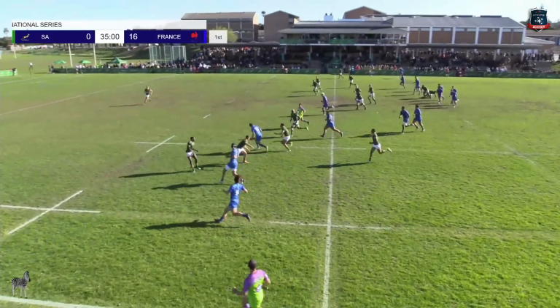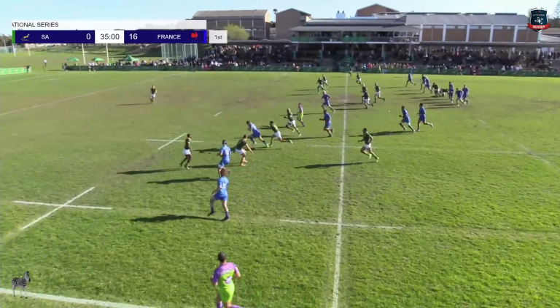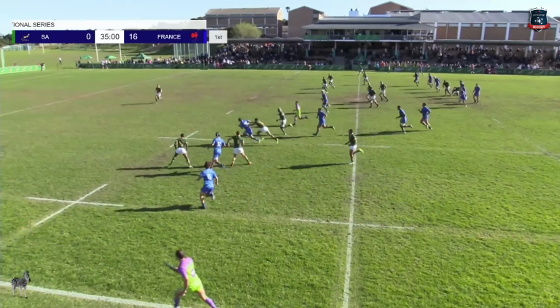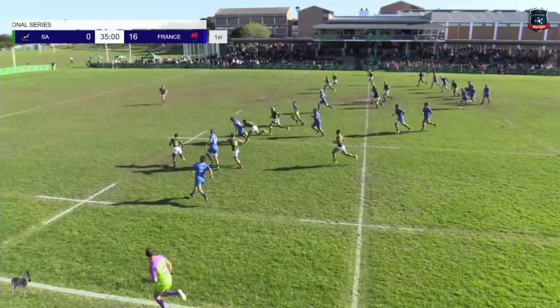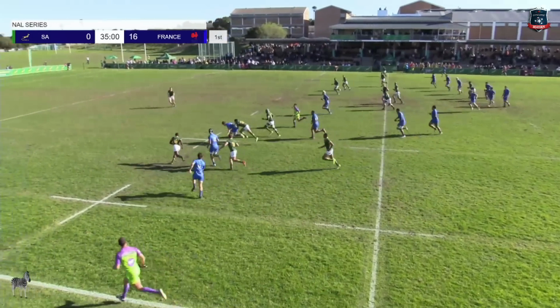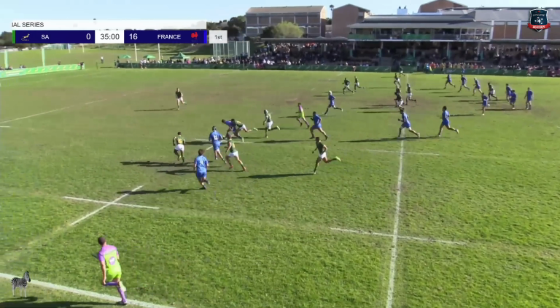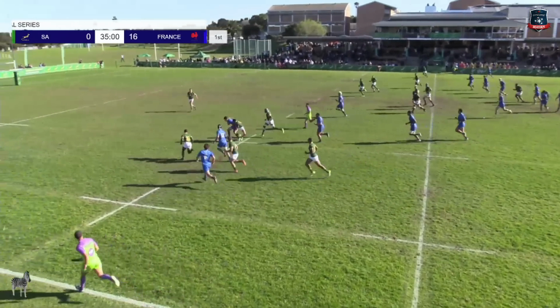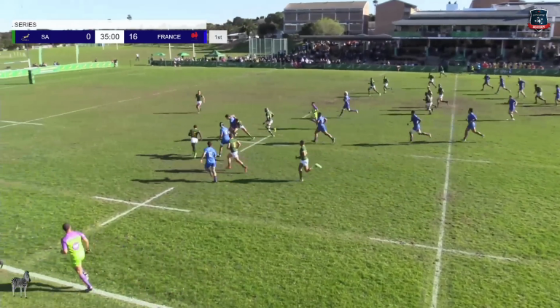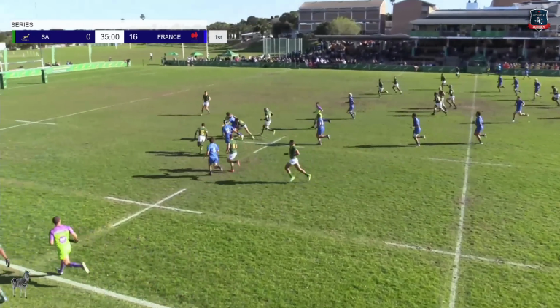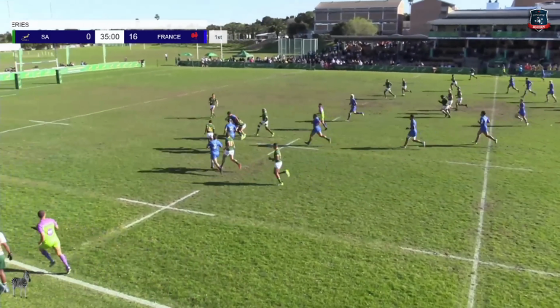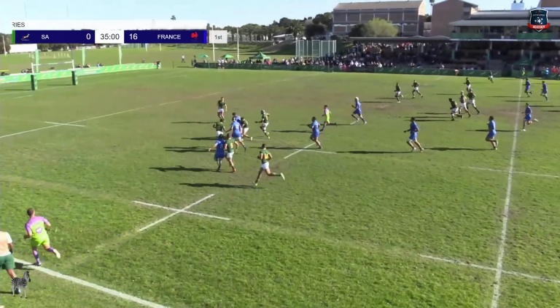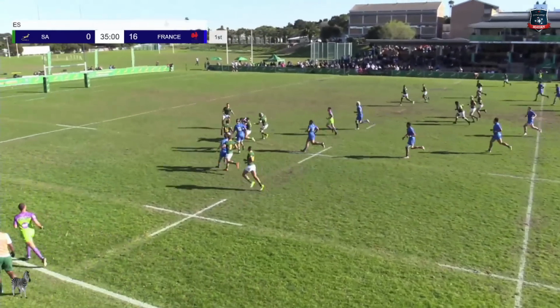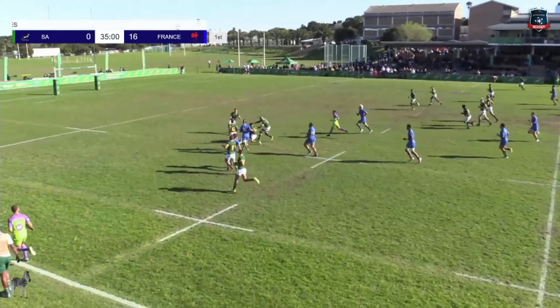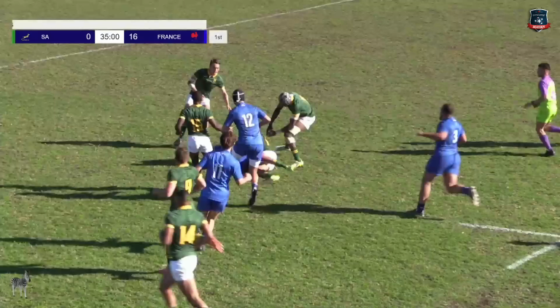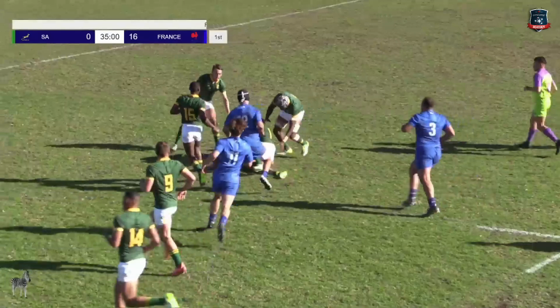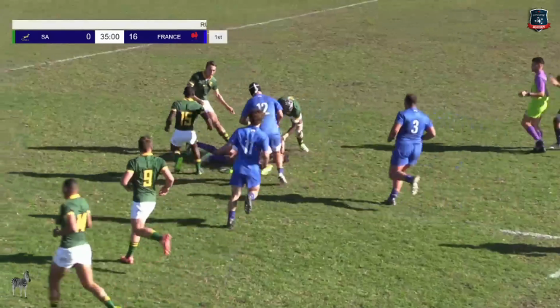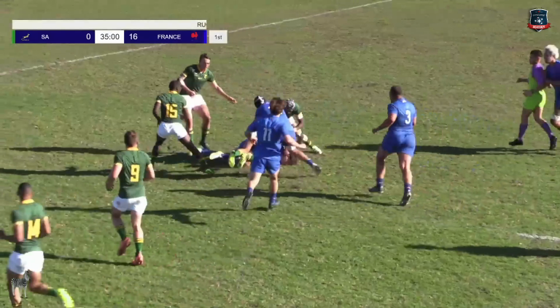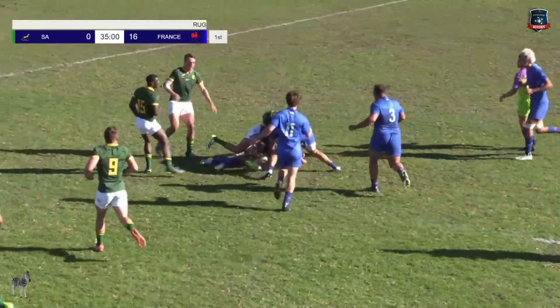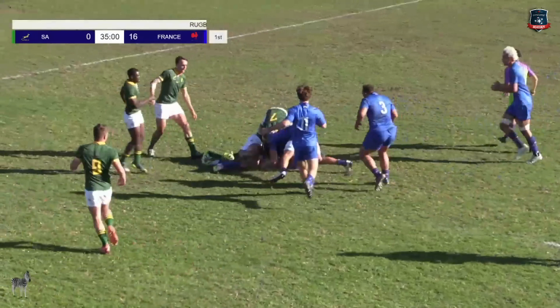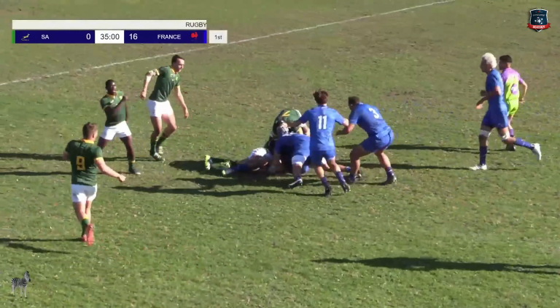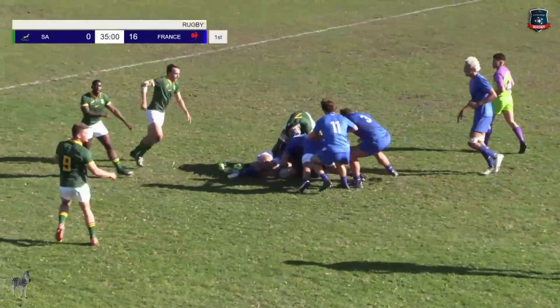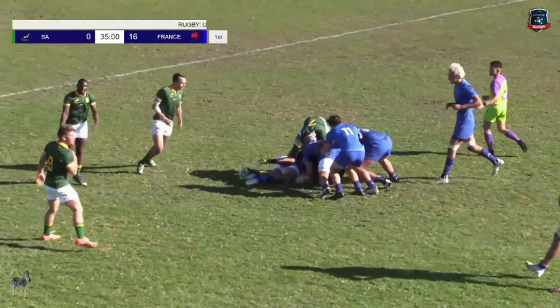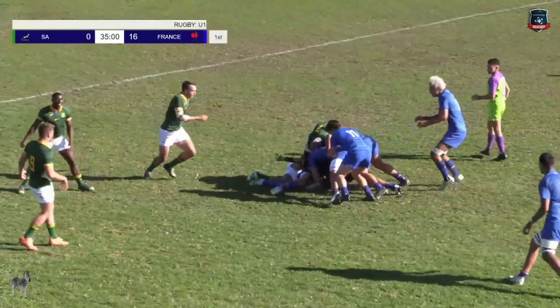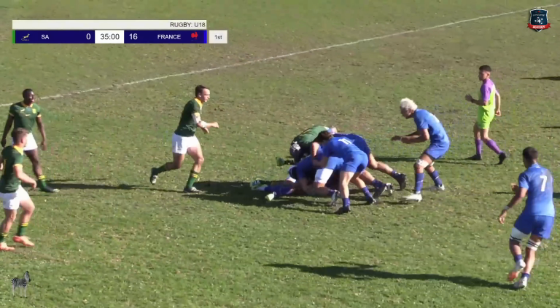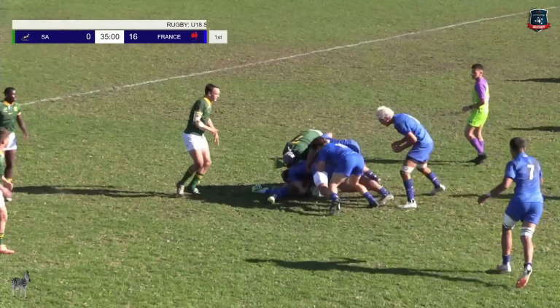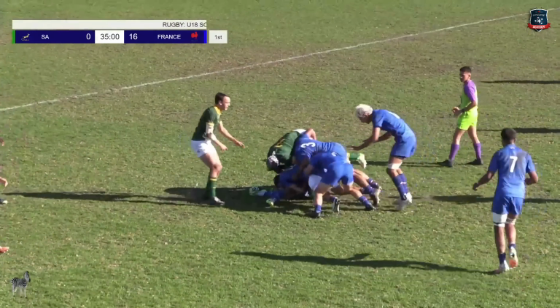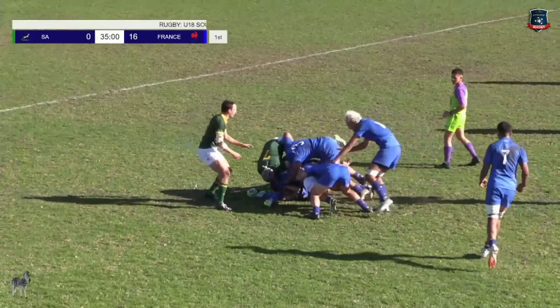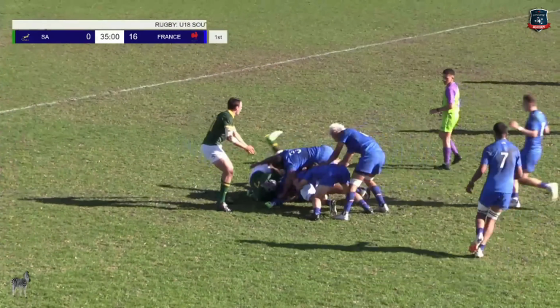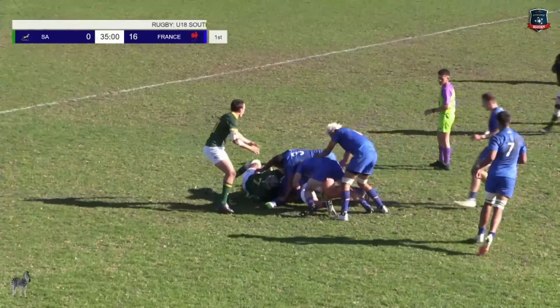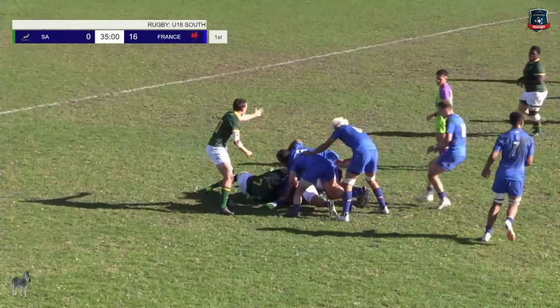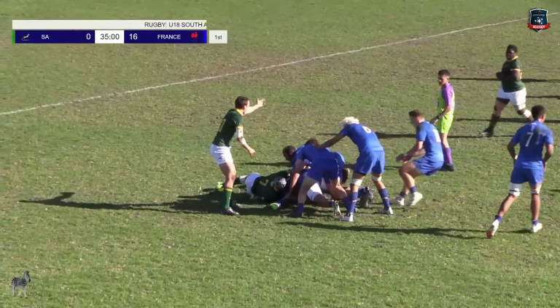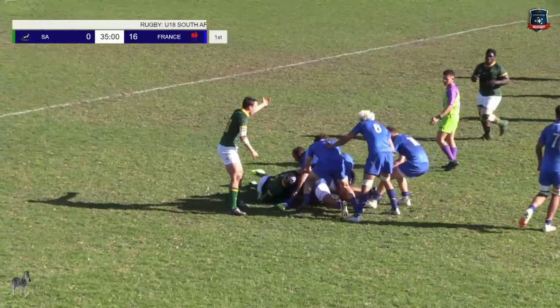Fair turnover that was — he carrying his body weight. Space on the left hand side once again, France looking dangerous. South African defense all at sixes and sevens.